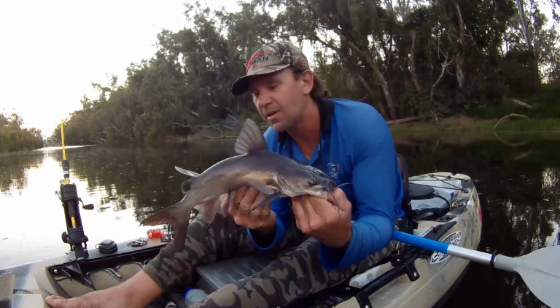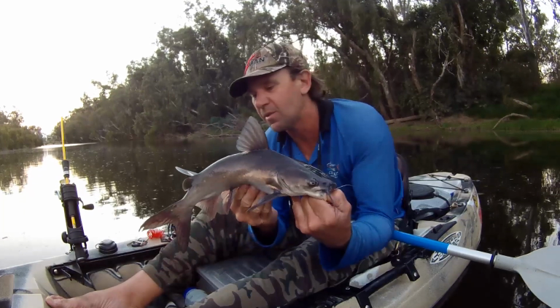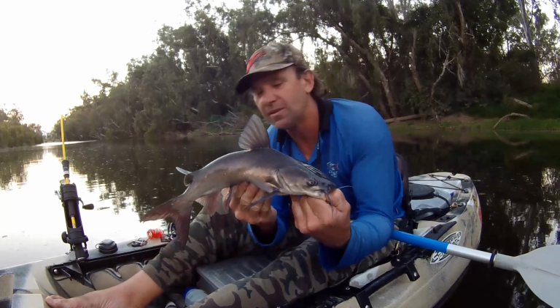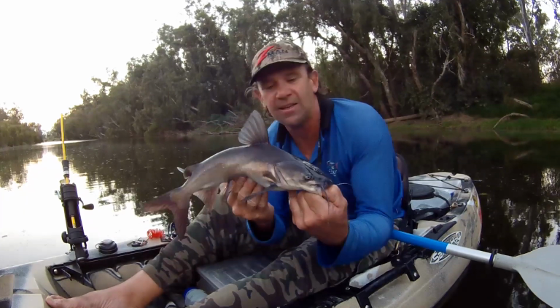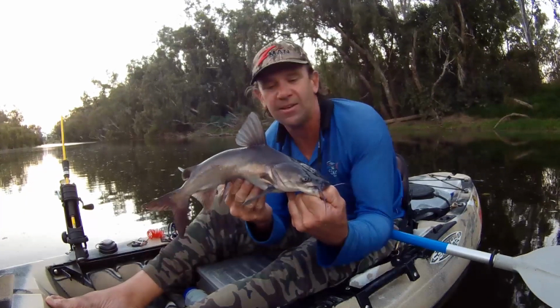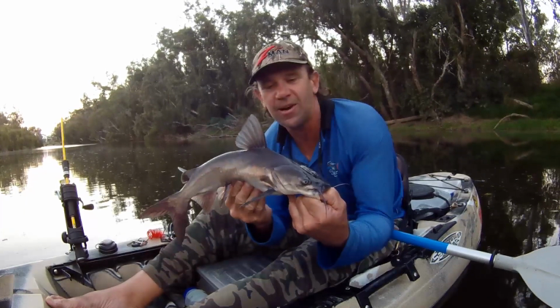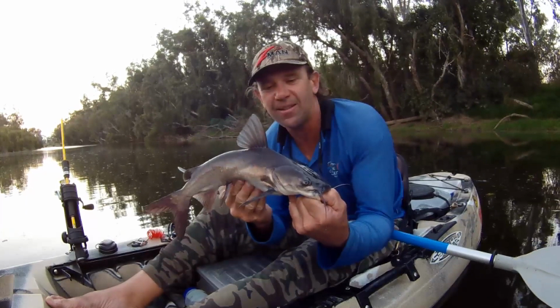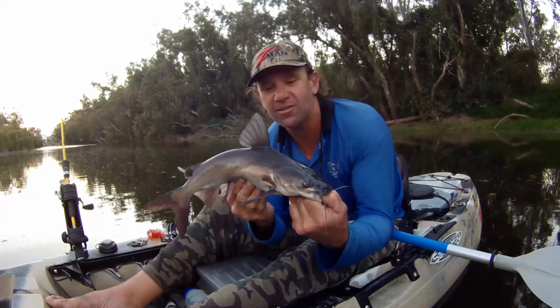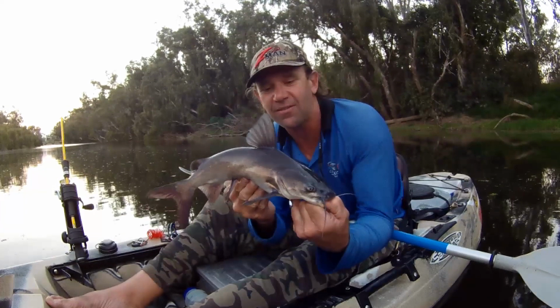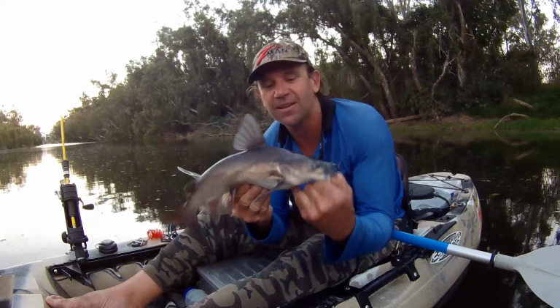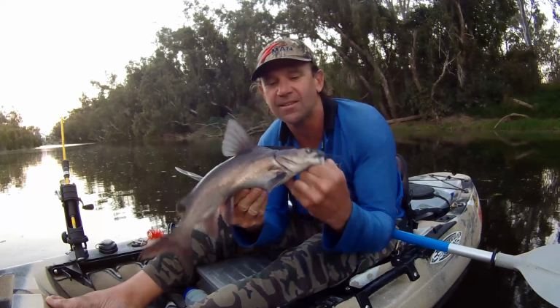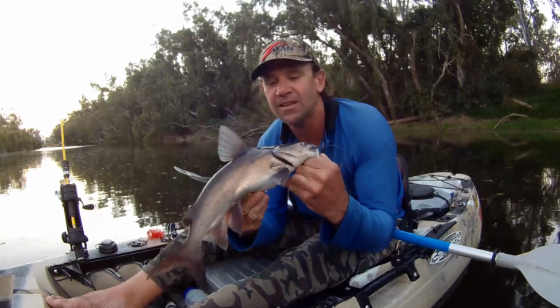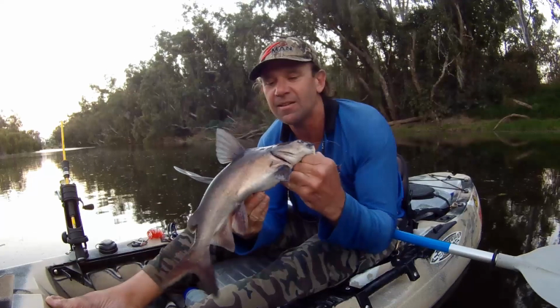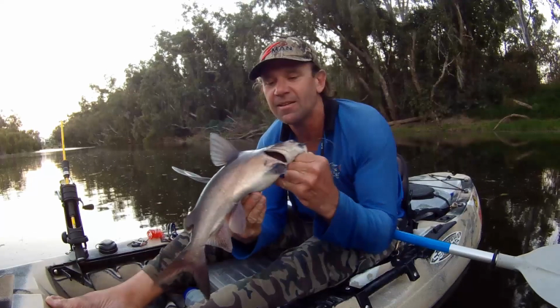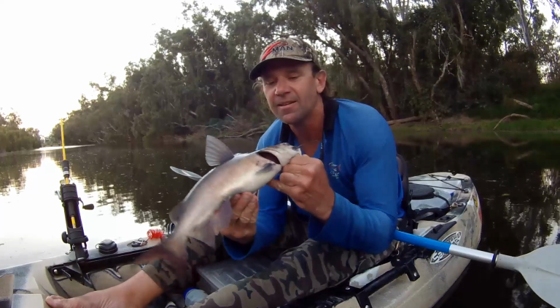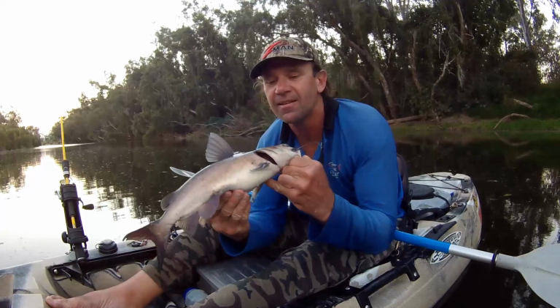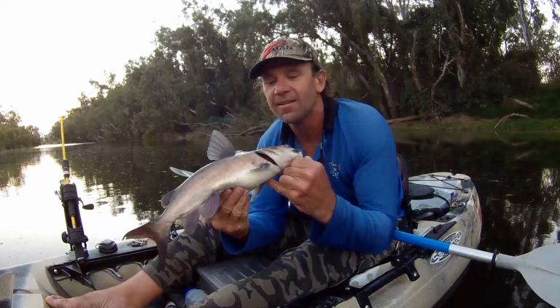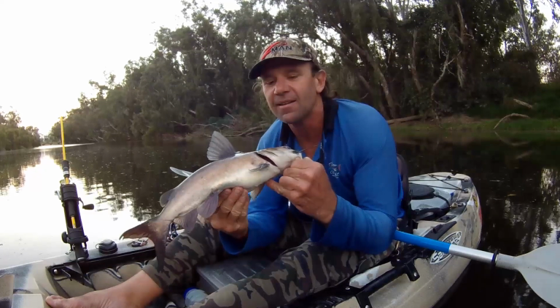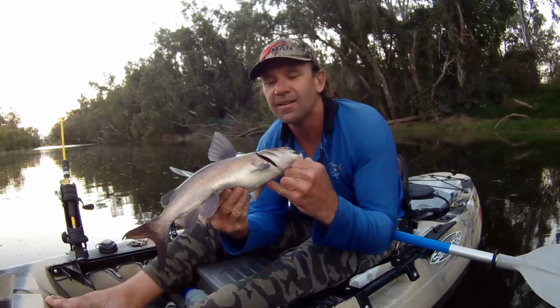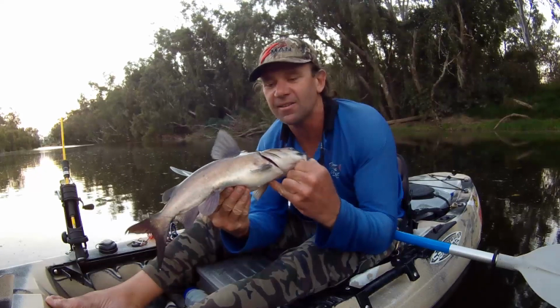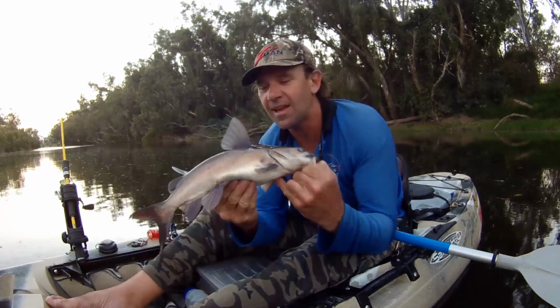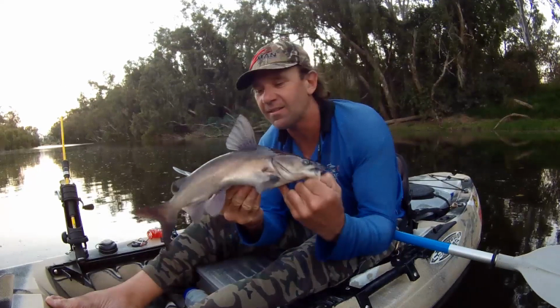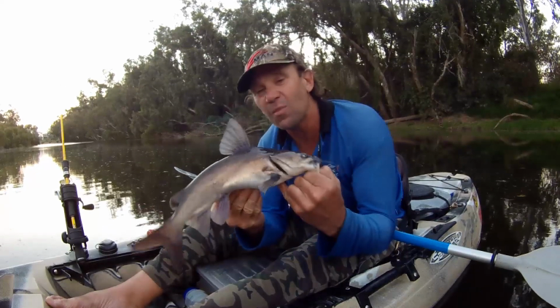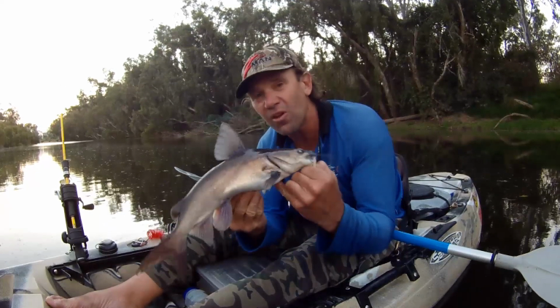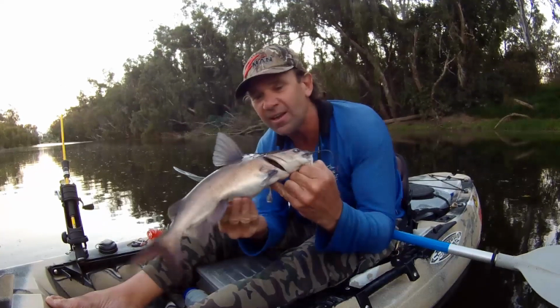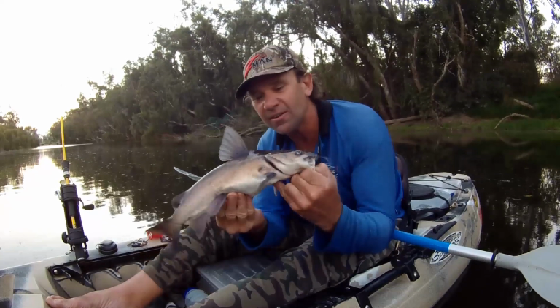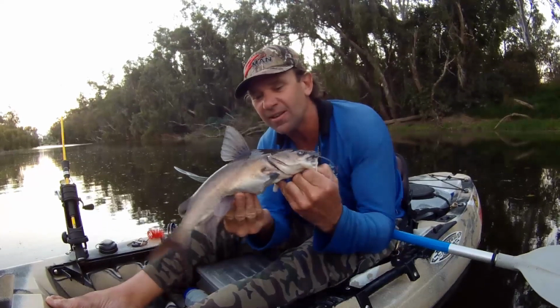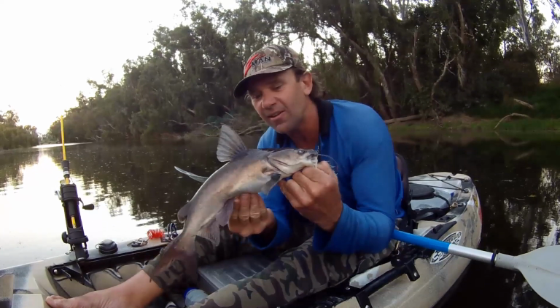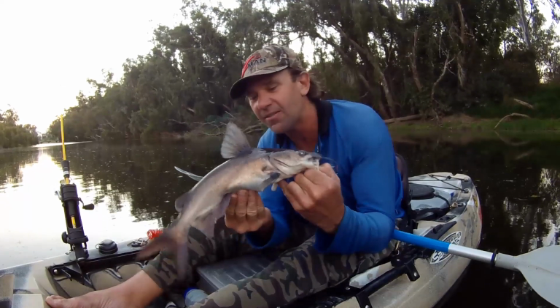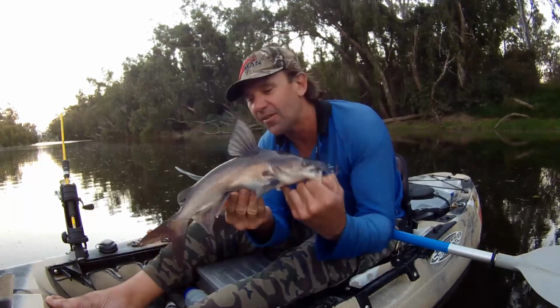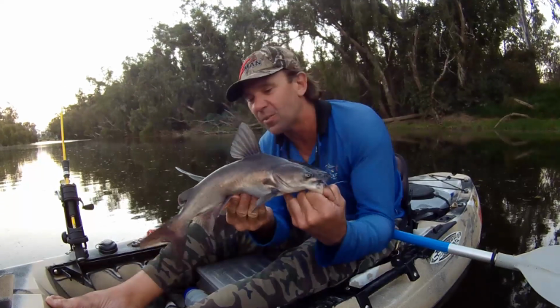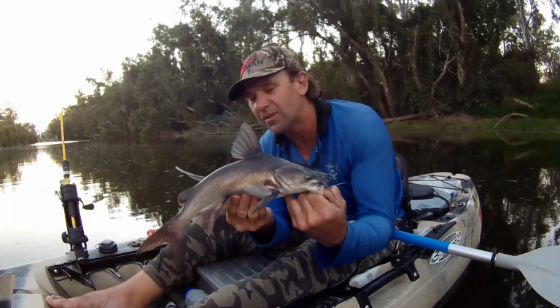That's the only thing you've got to worry about — these are great fun catching. As I say, they belong here like every other species.